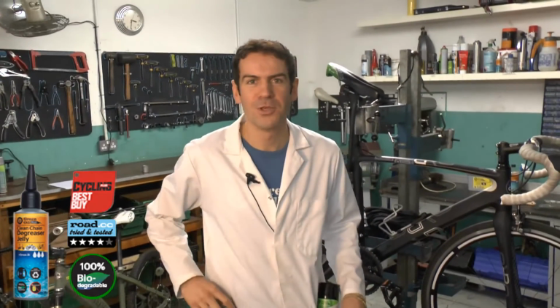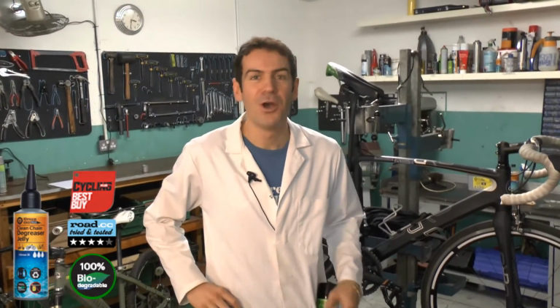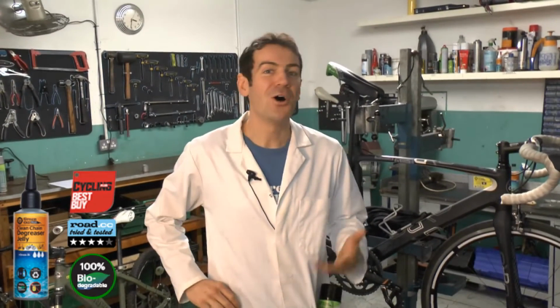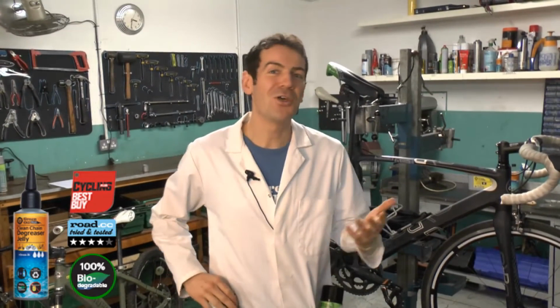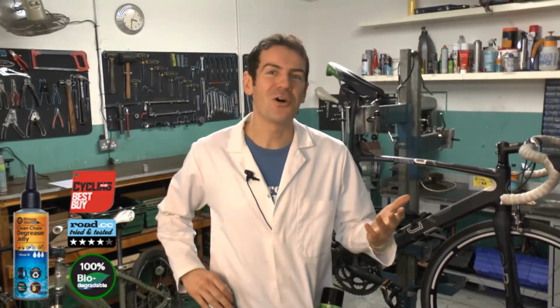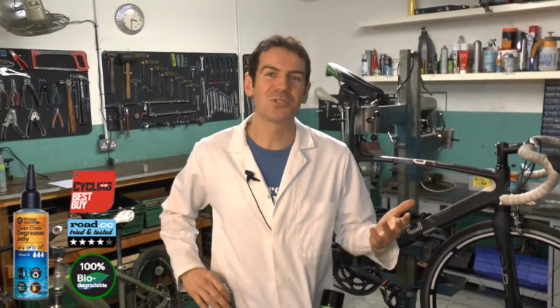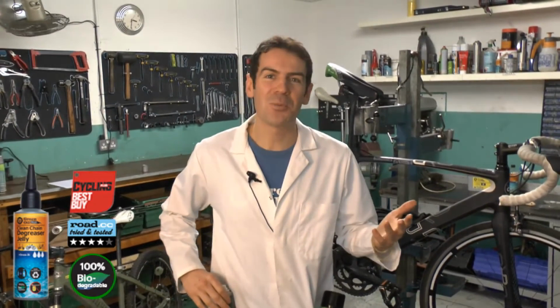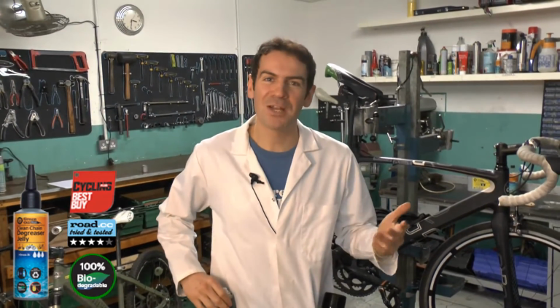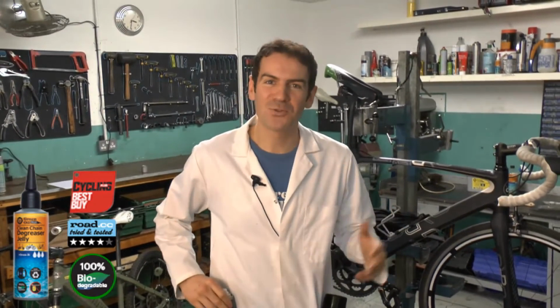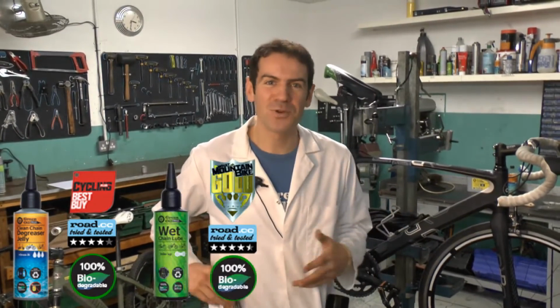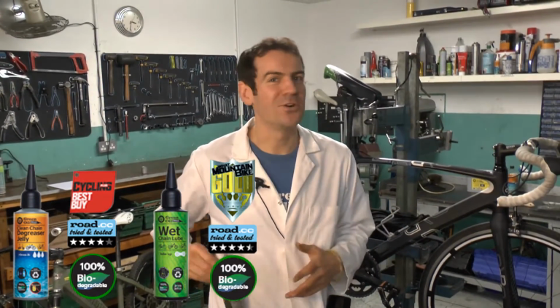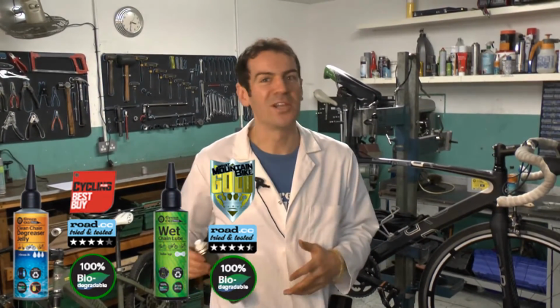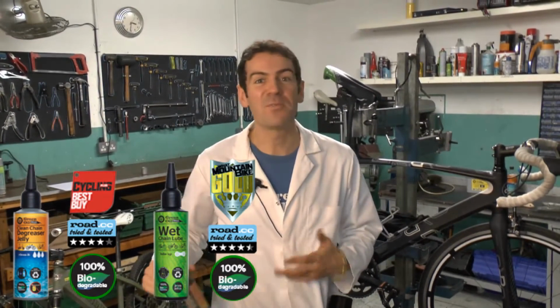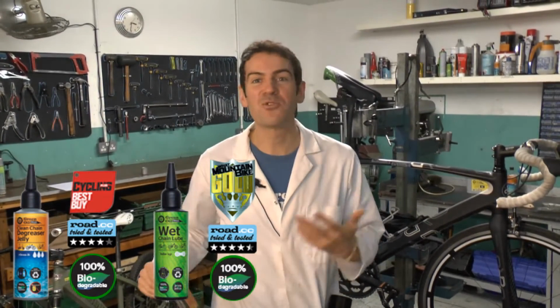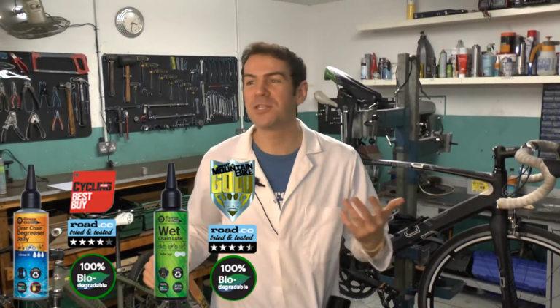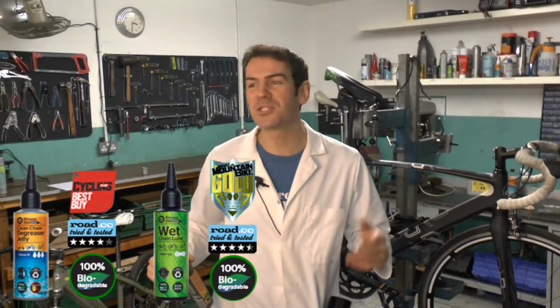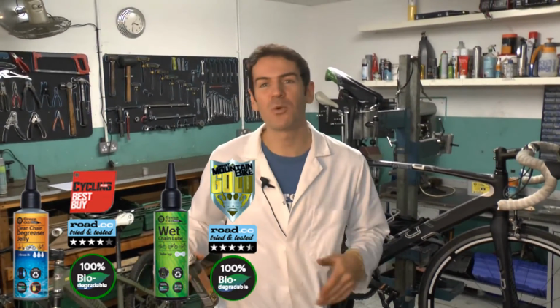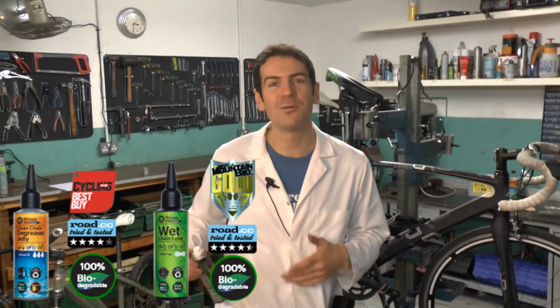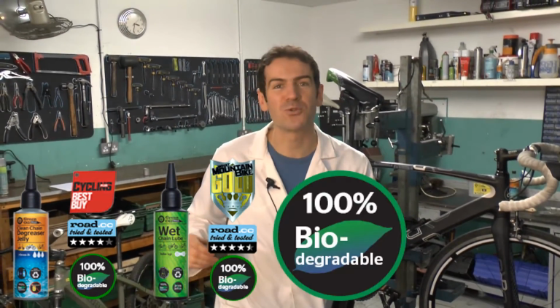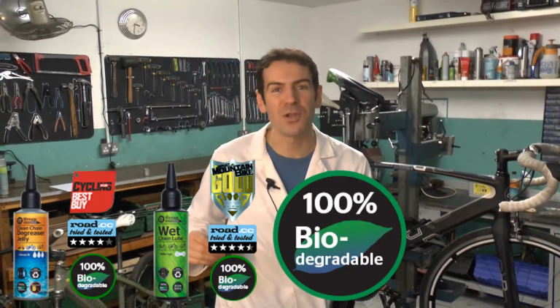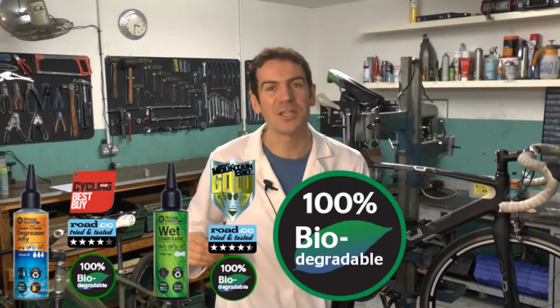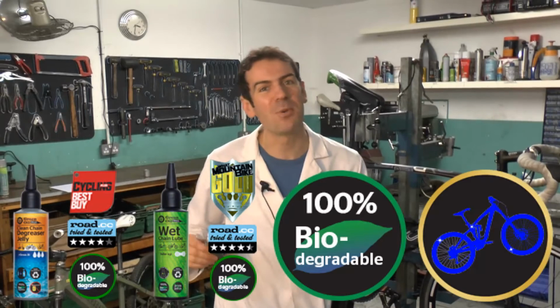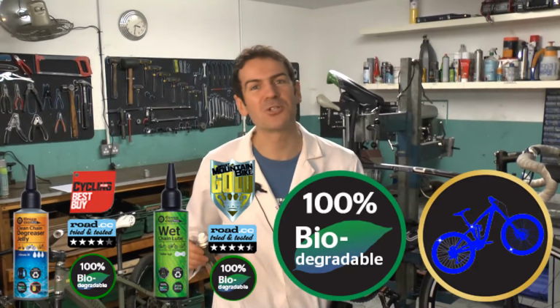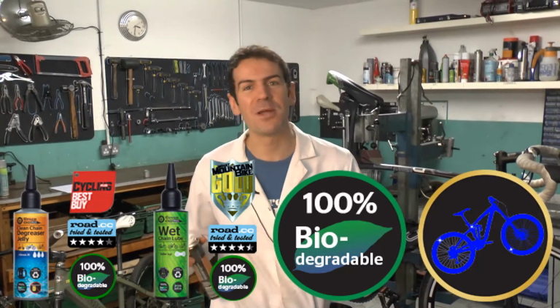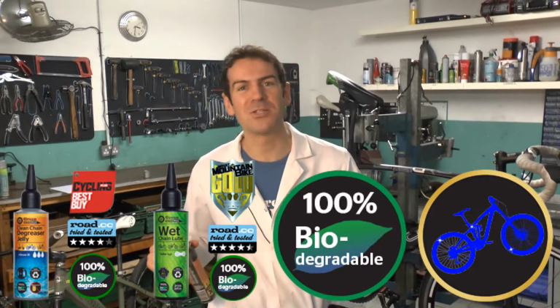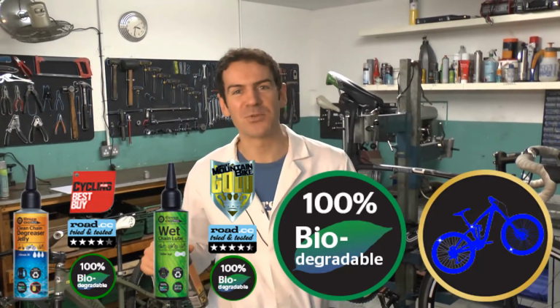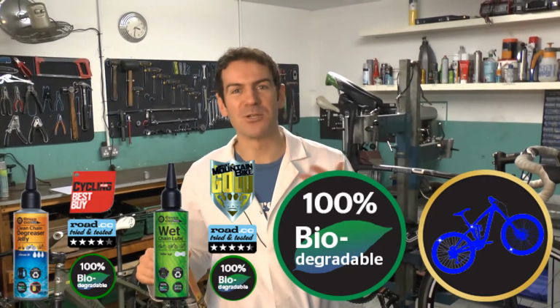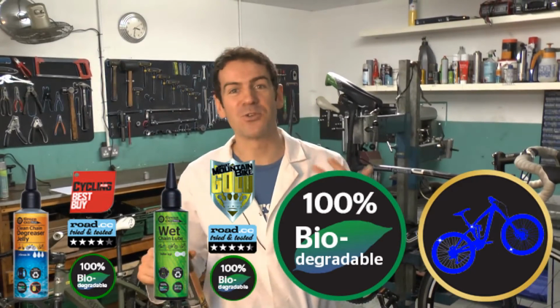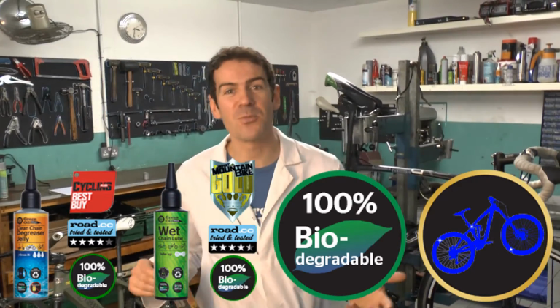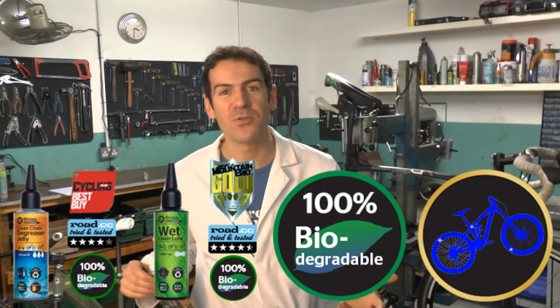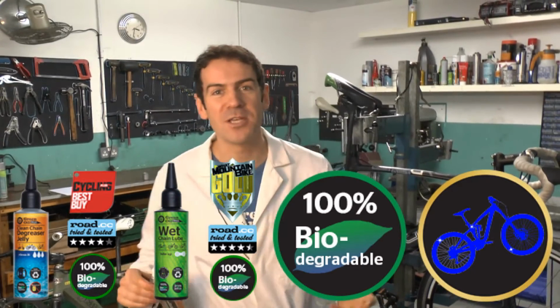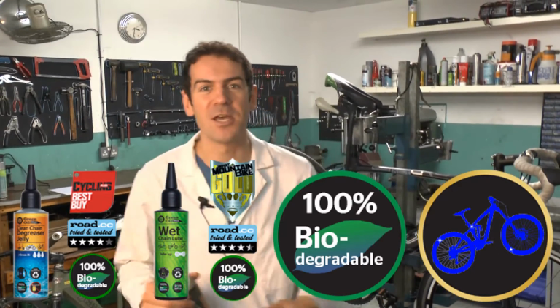Hi there, I'm Simon Nash from Green Oil, and I've been creating some of the world's greenest bicycle maintenance fluids for a number of years now.